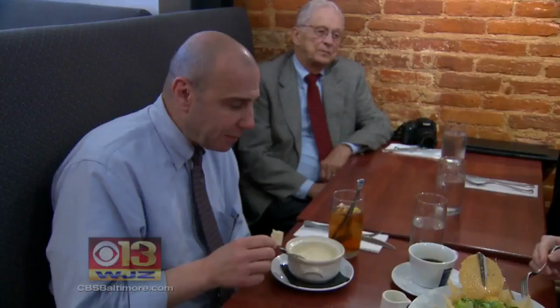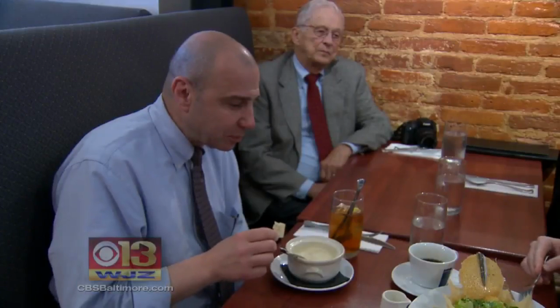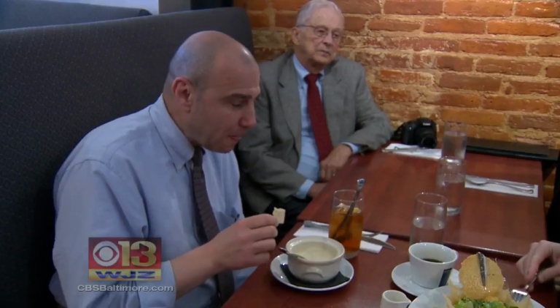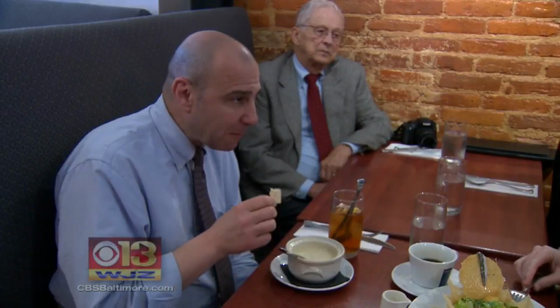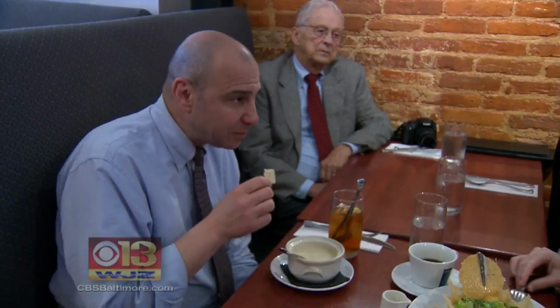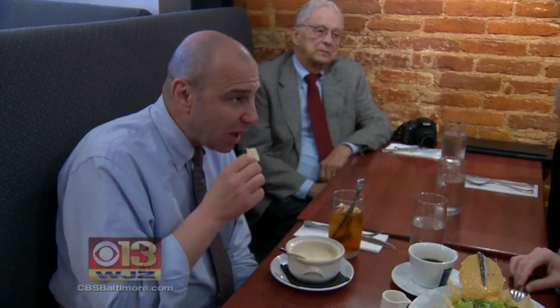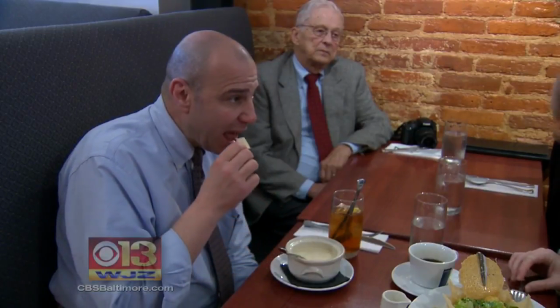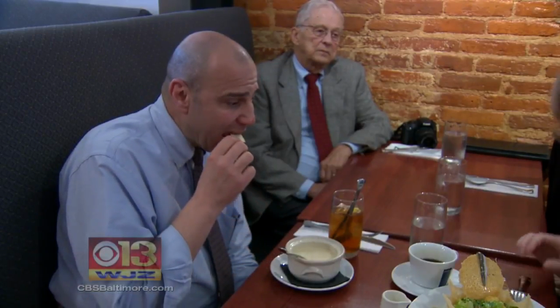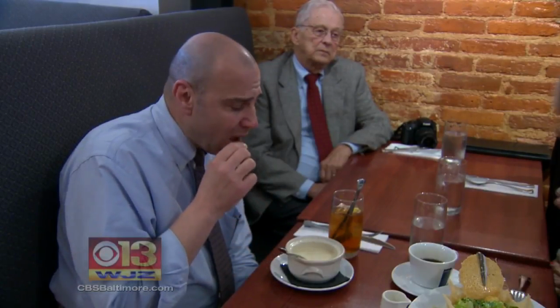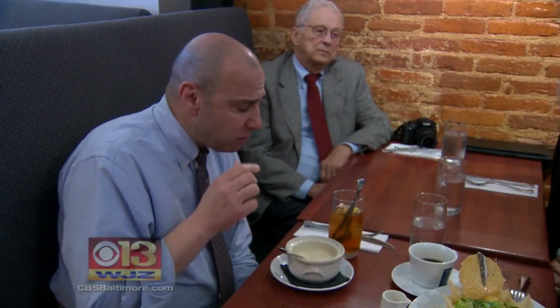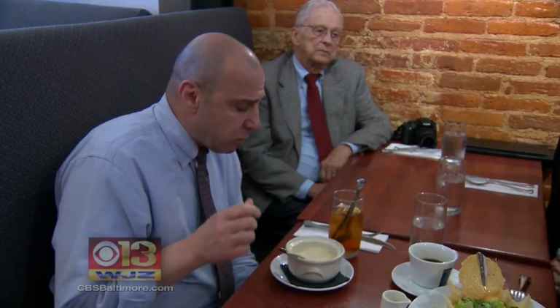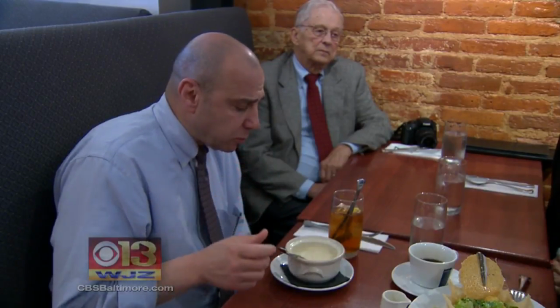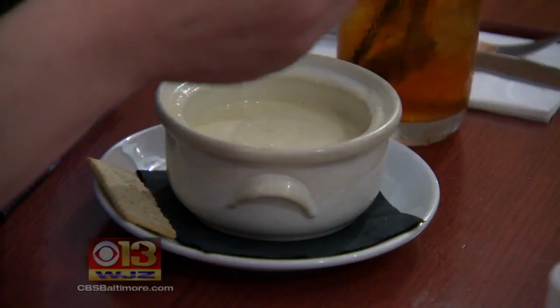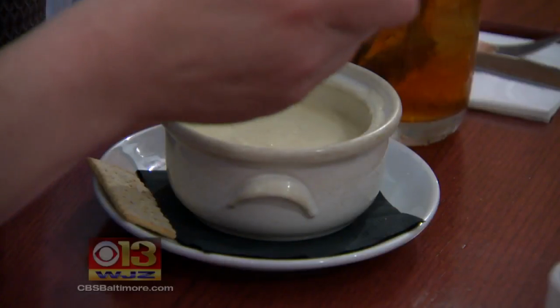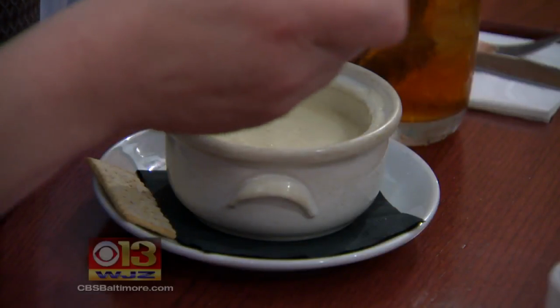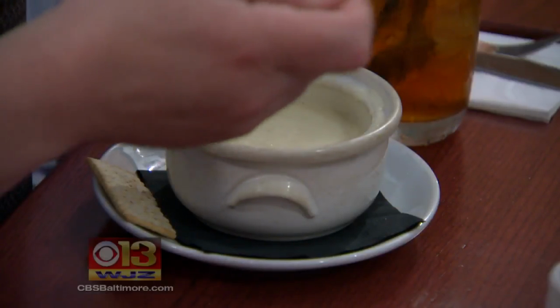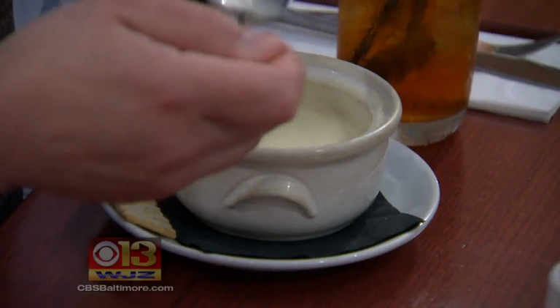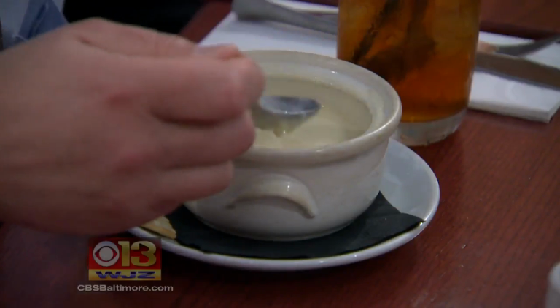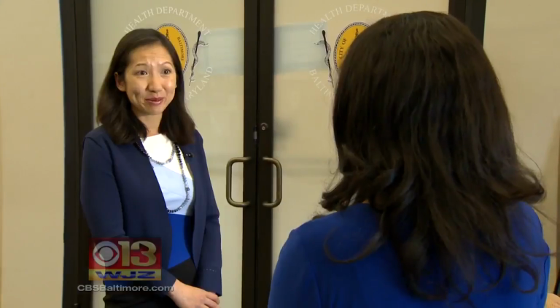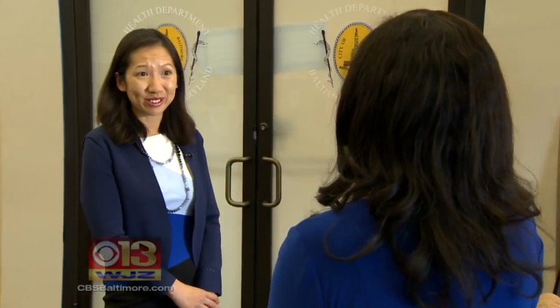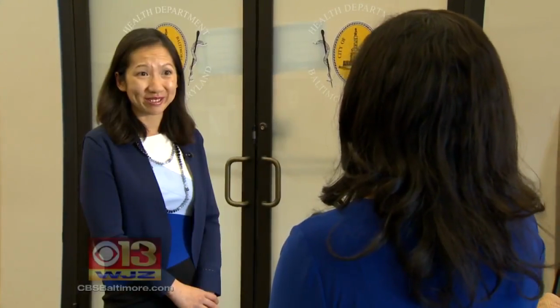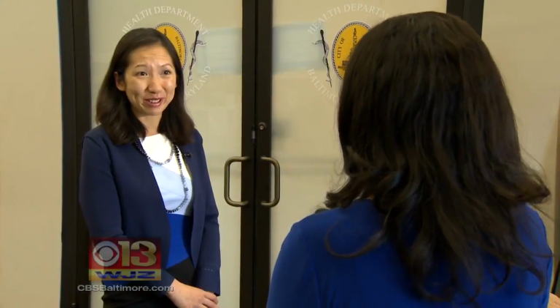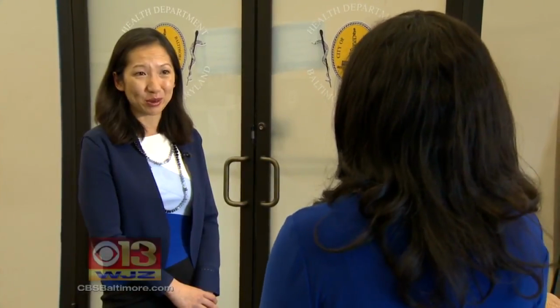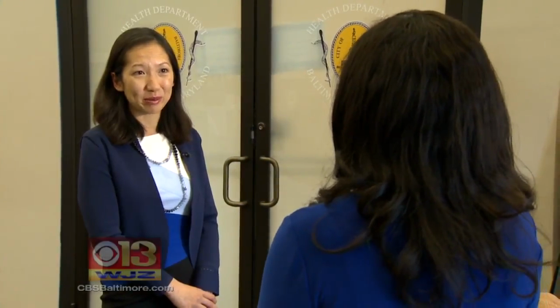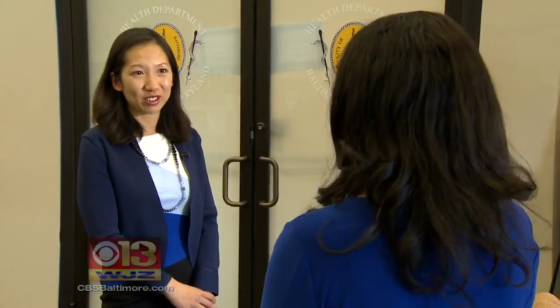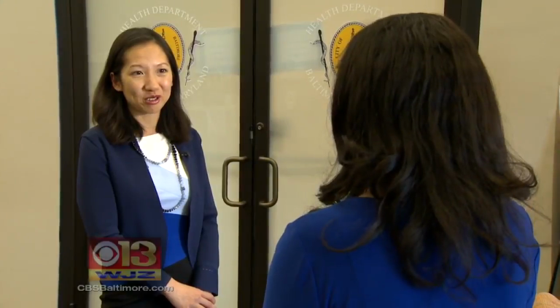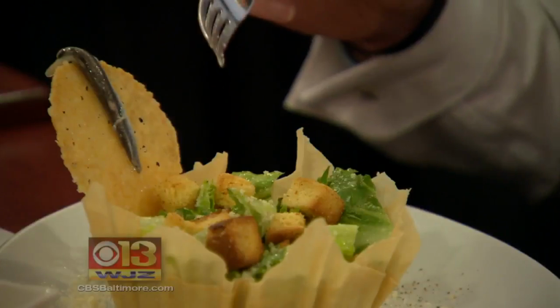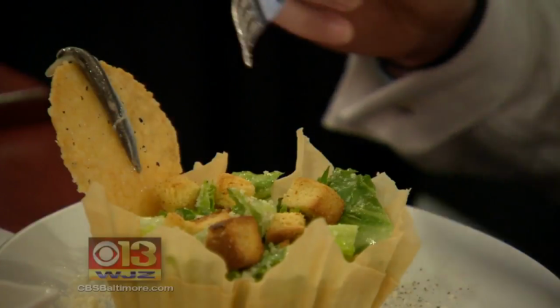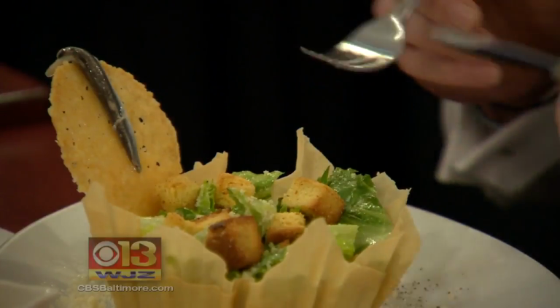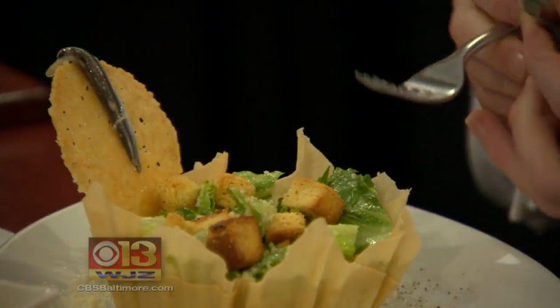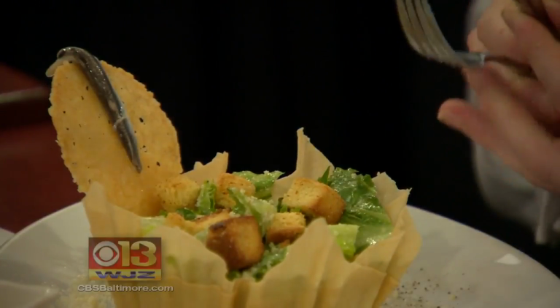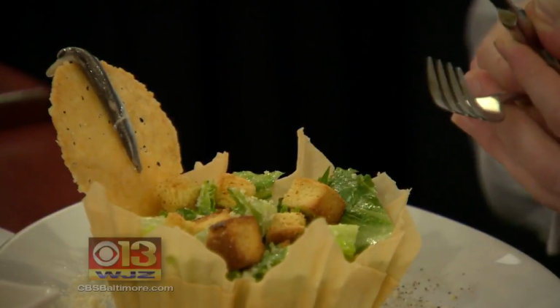Last year, health officials pushed for restaurant gradings, but the law didn't pass. Health Commissioner Dr. Leanna Wen says this is the next best thing.